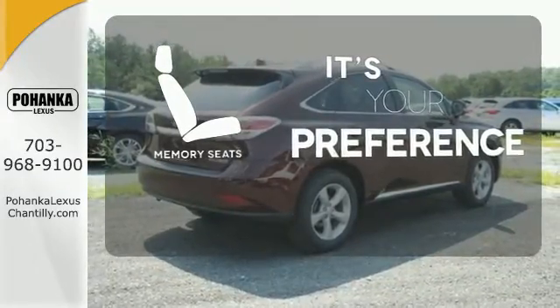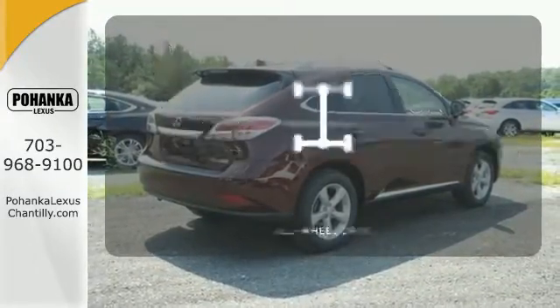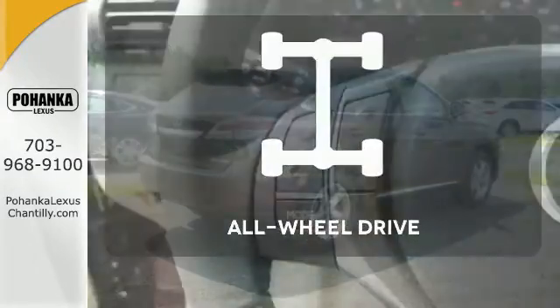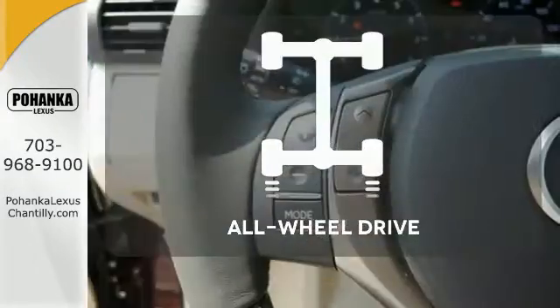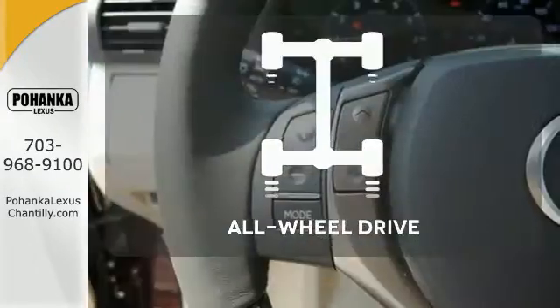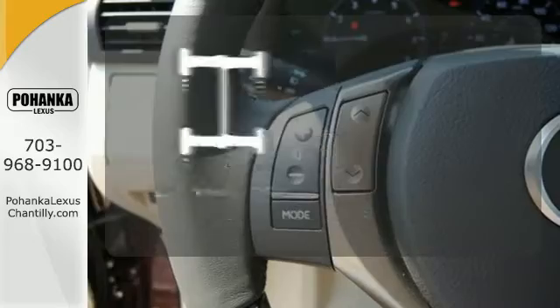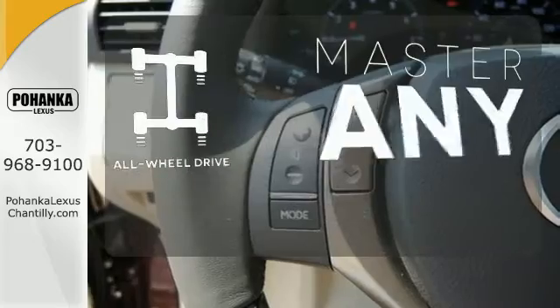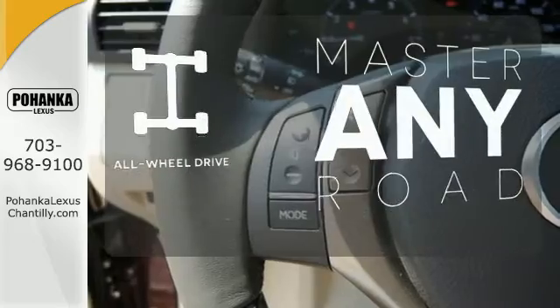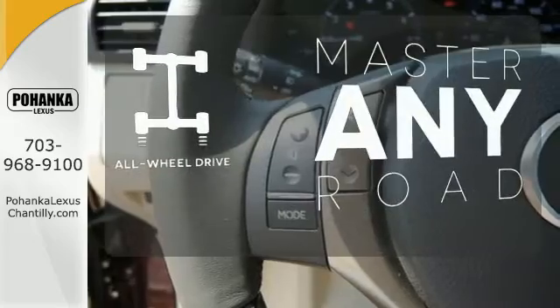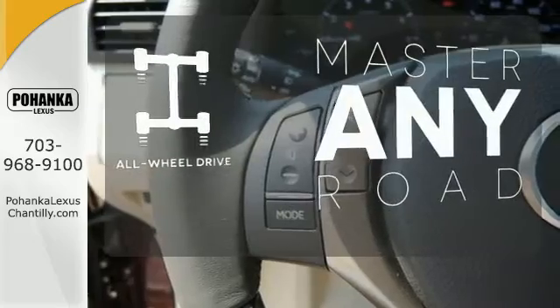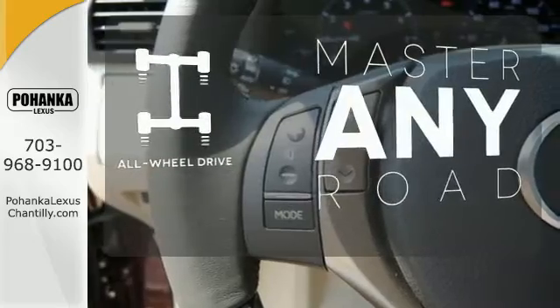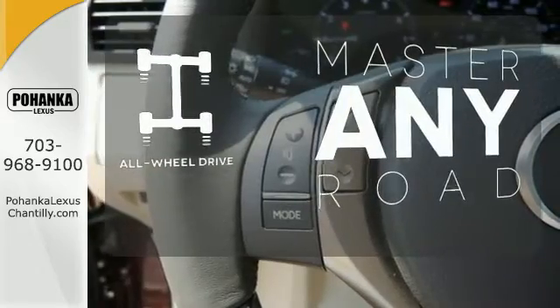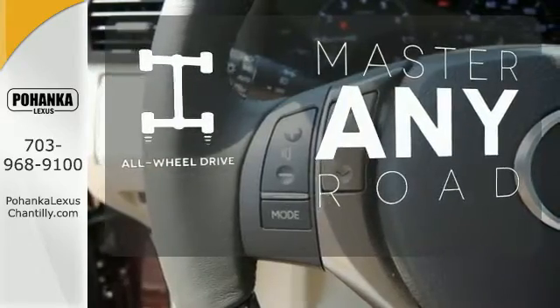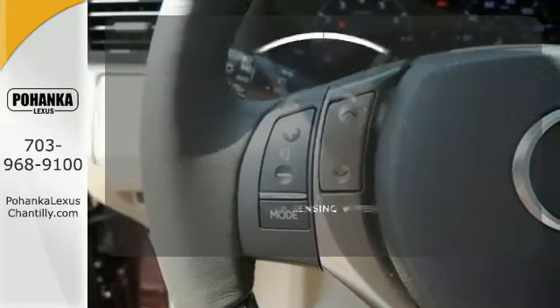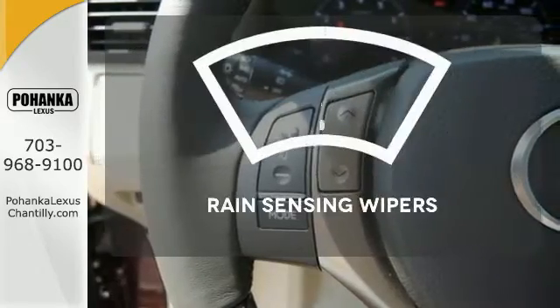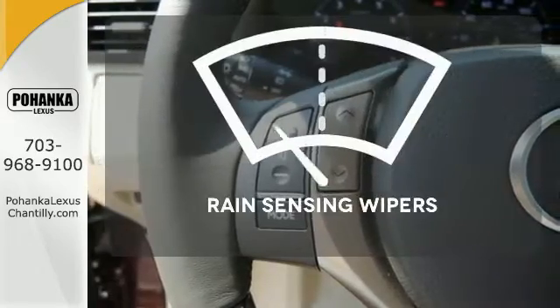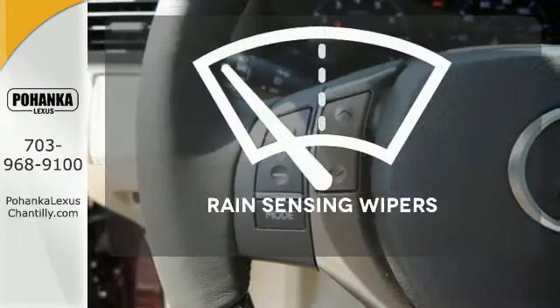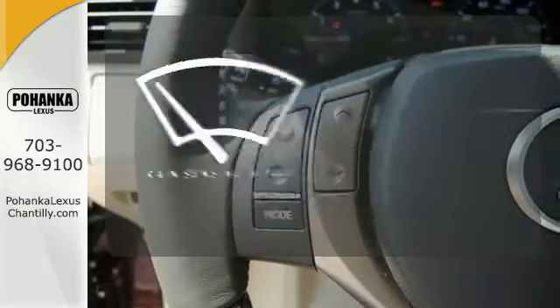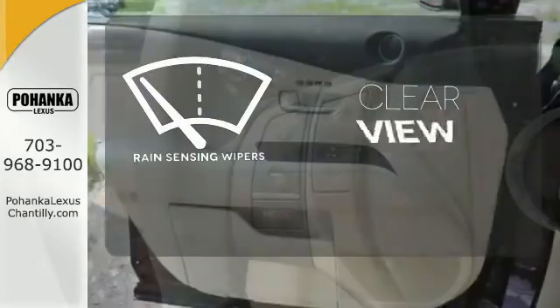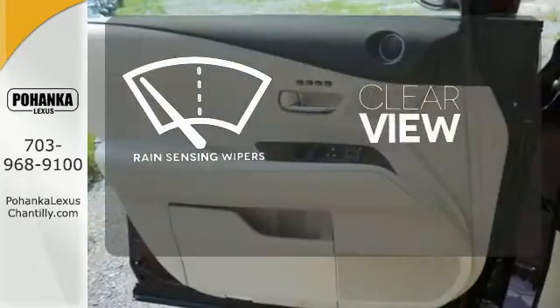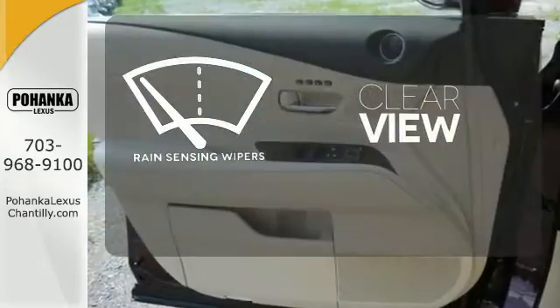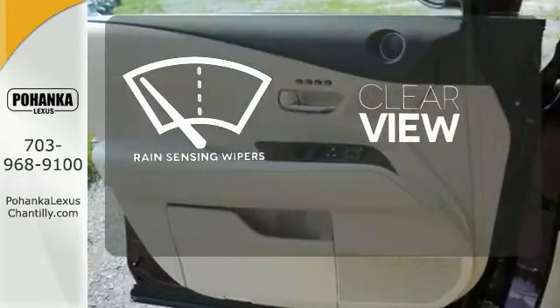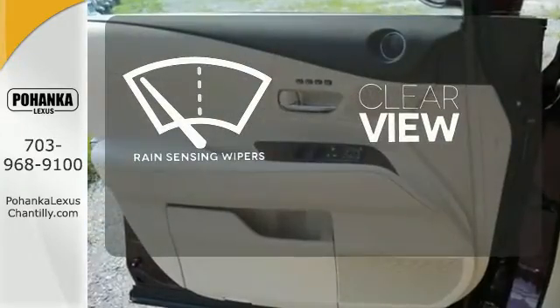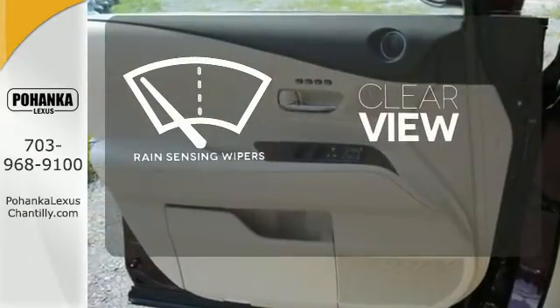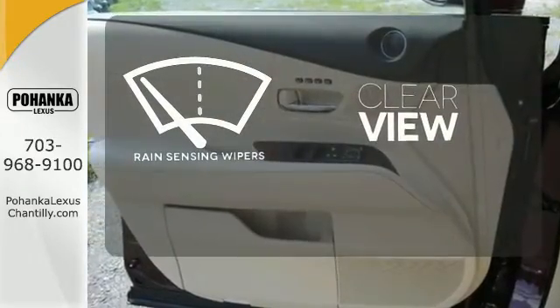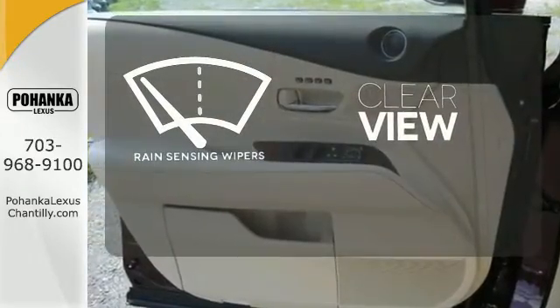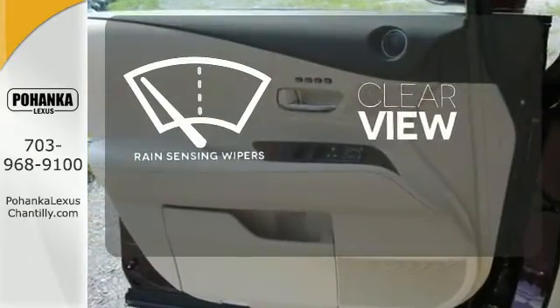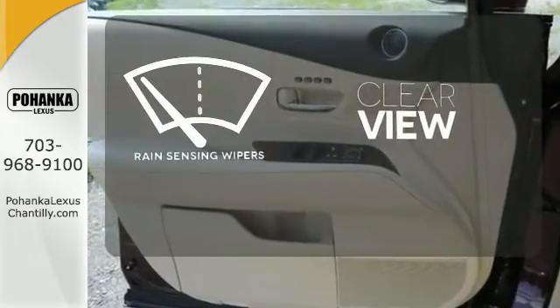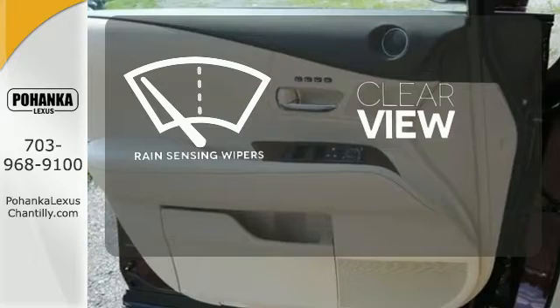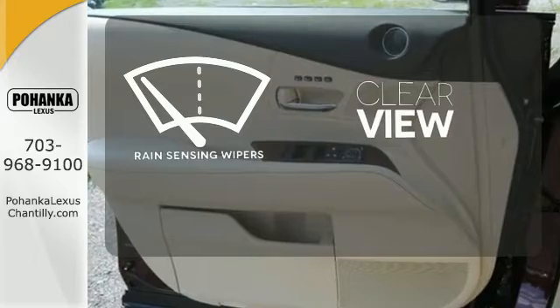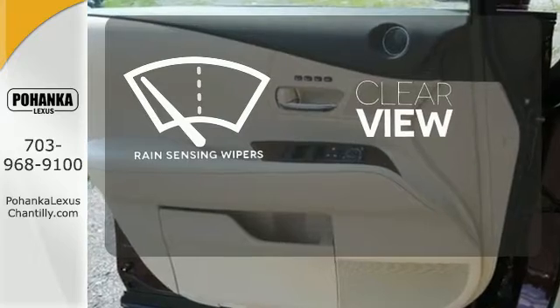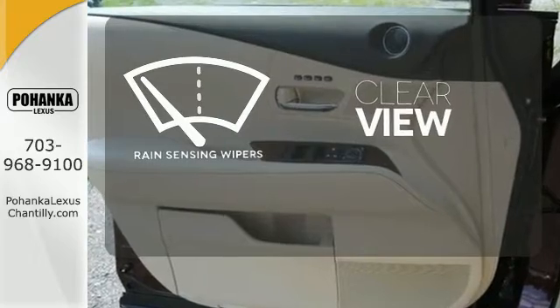Control the road with all-wheel drive, keep your attention where it's needed, and let the rain-sensing wipers maintain a clear view.